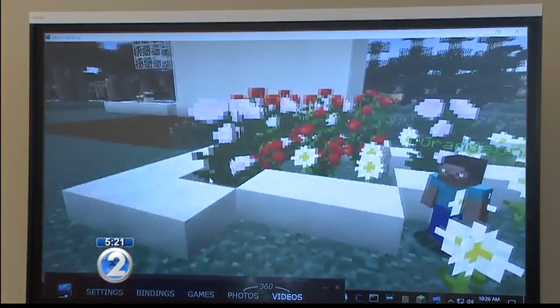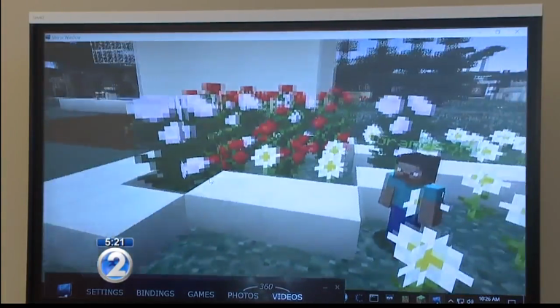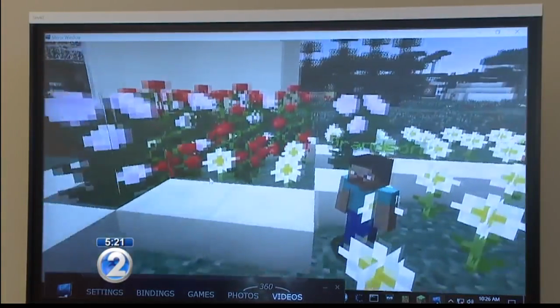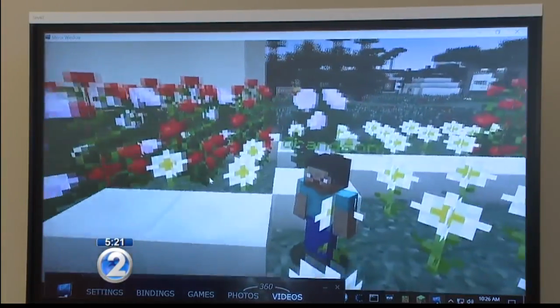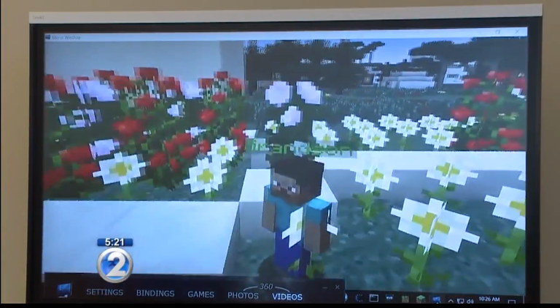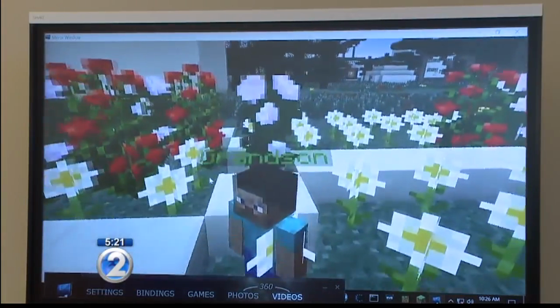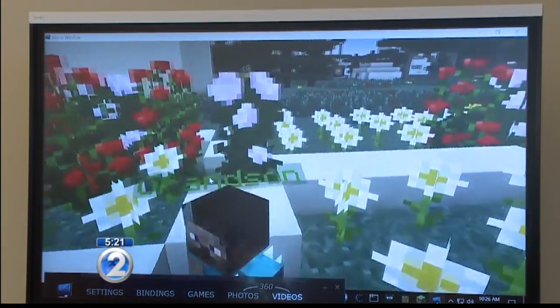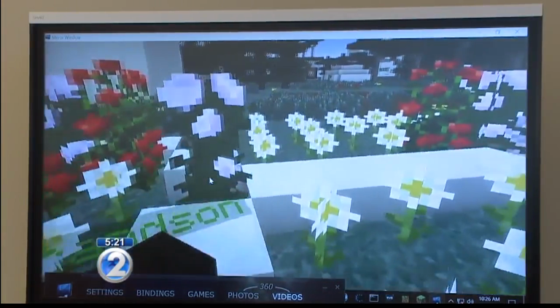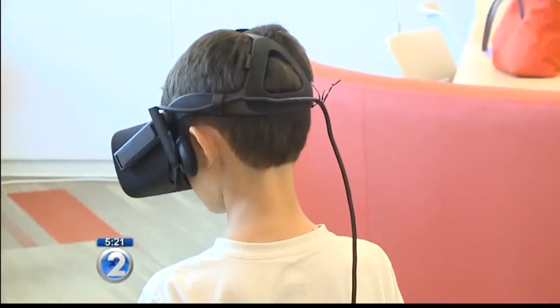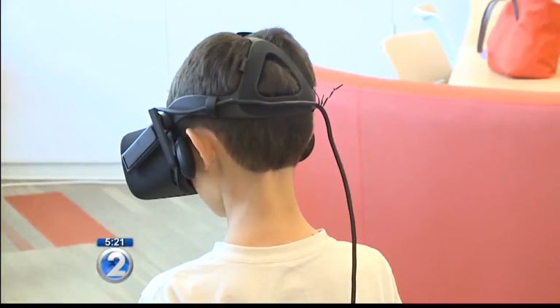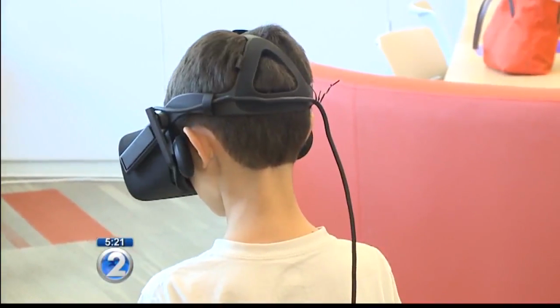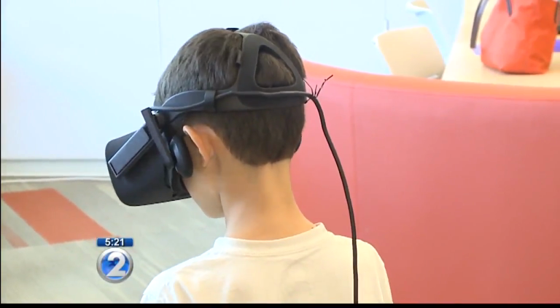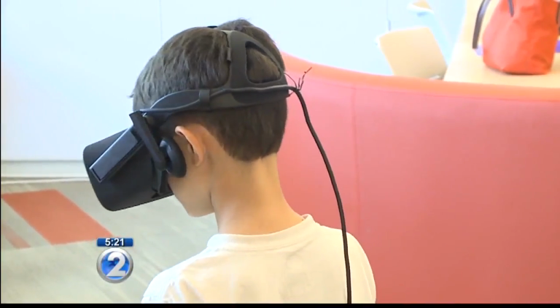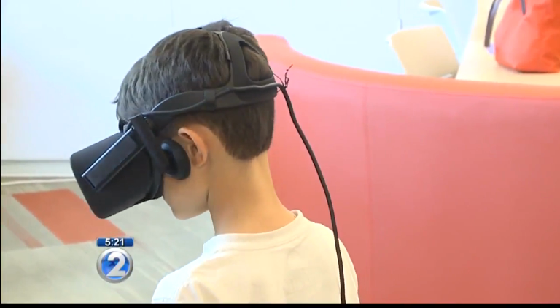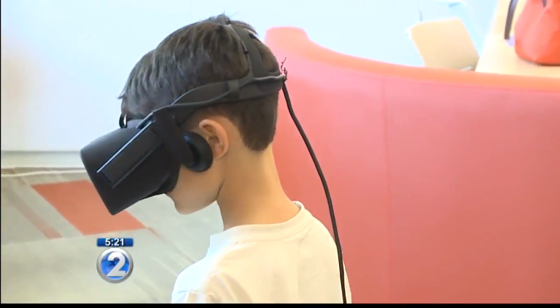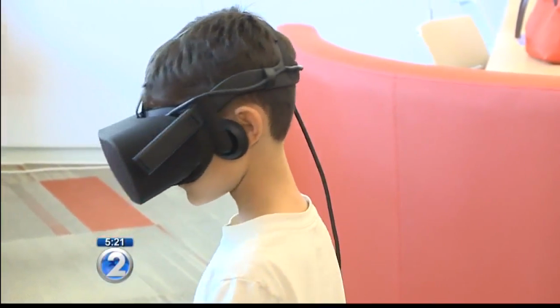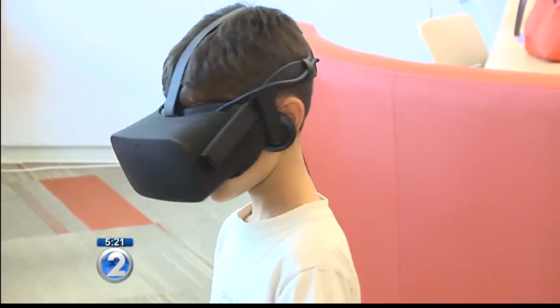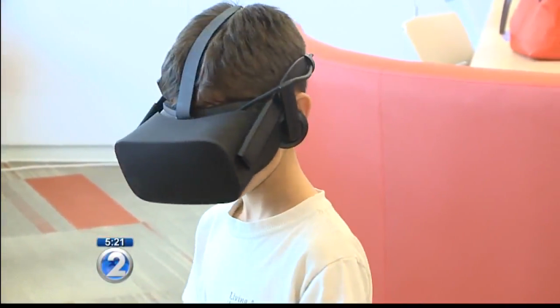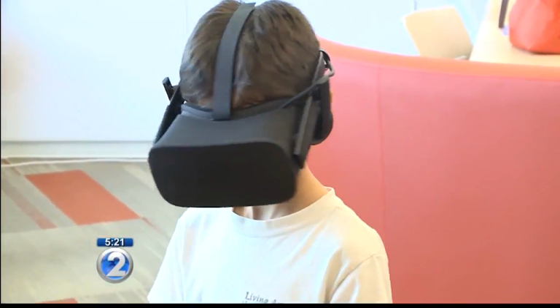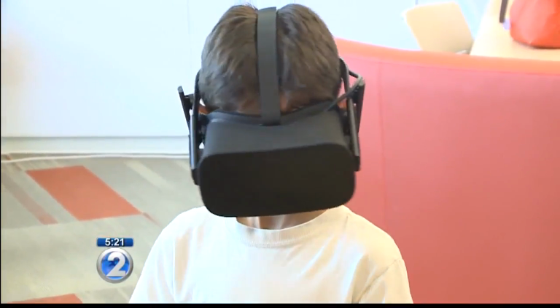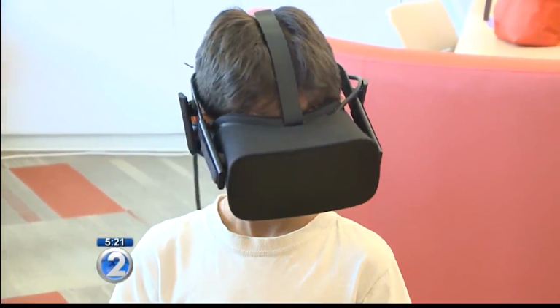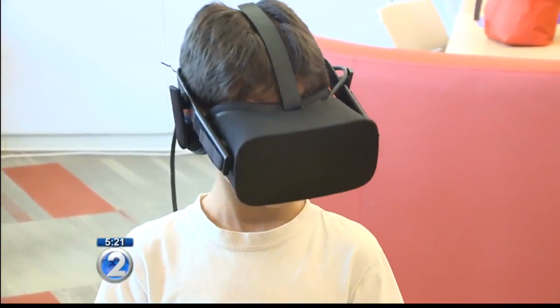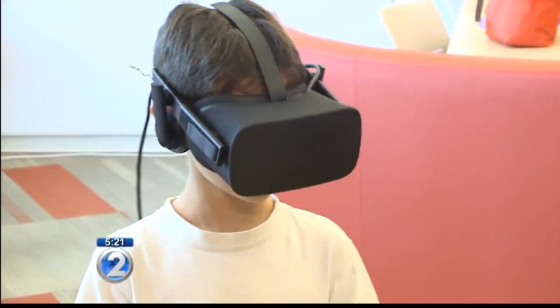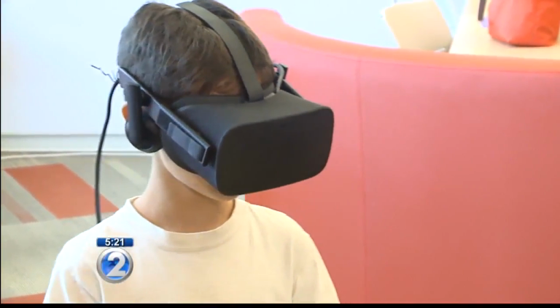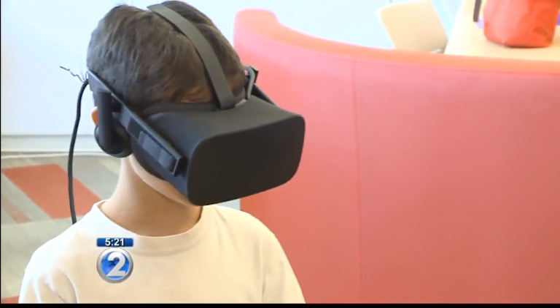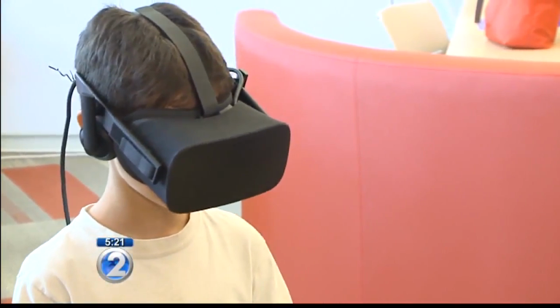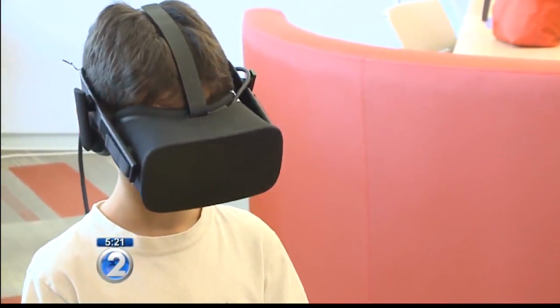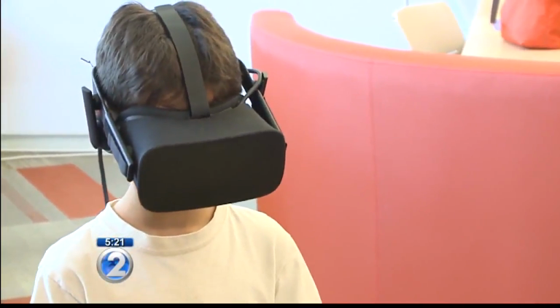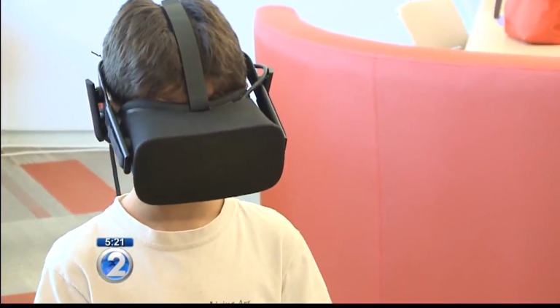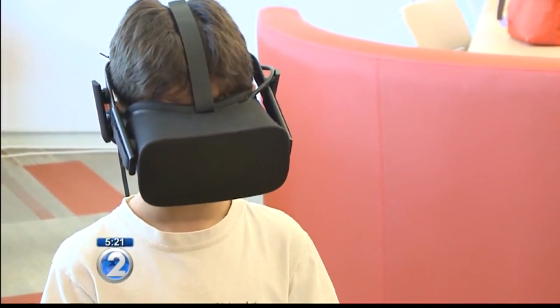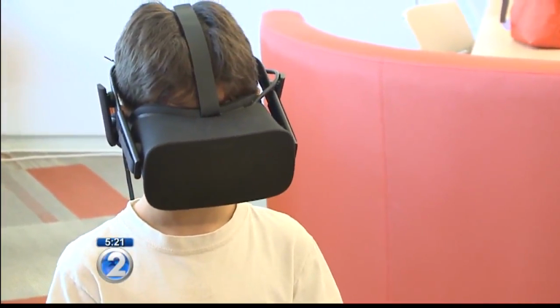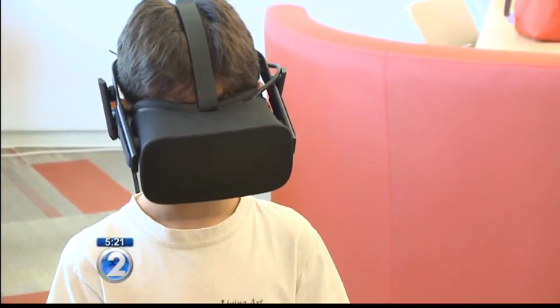The 360 VR experience would be part of an interactive exhibit at the Children and Youth Day at the state capitol on October 1st.